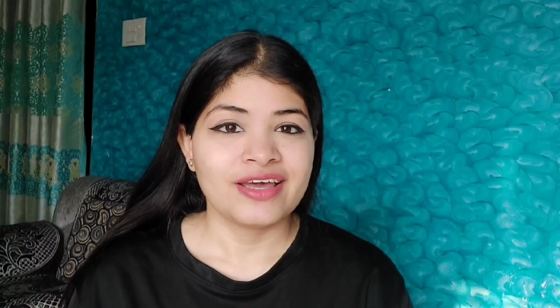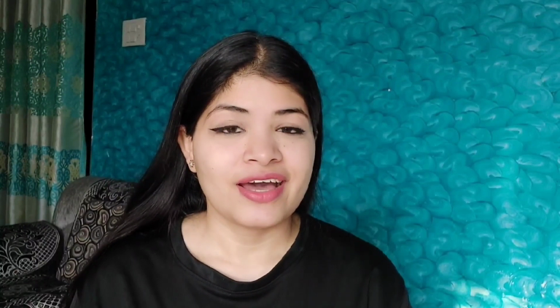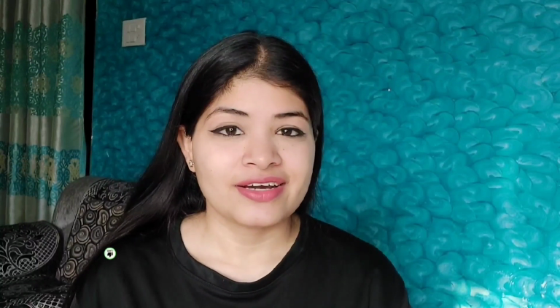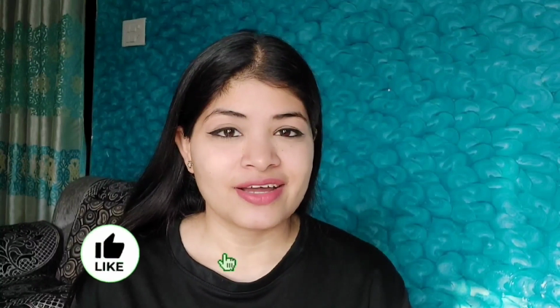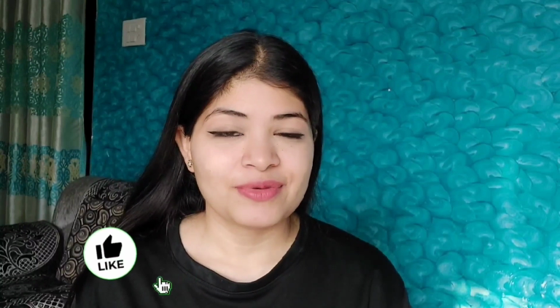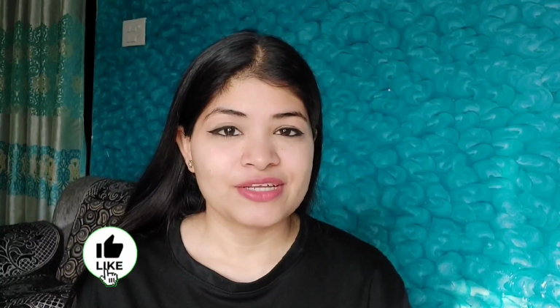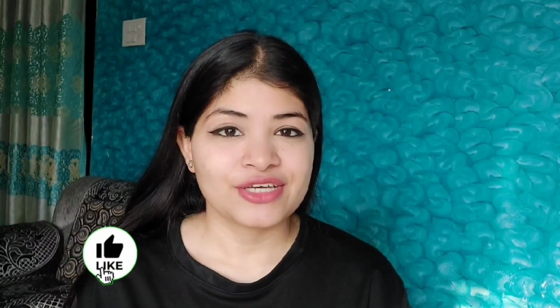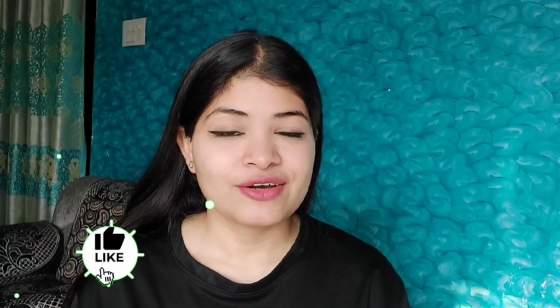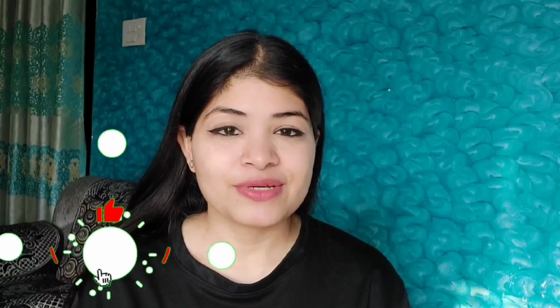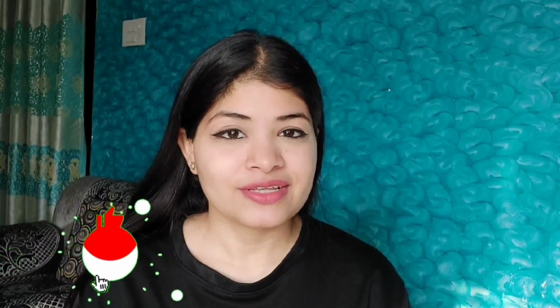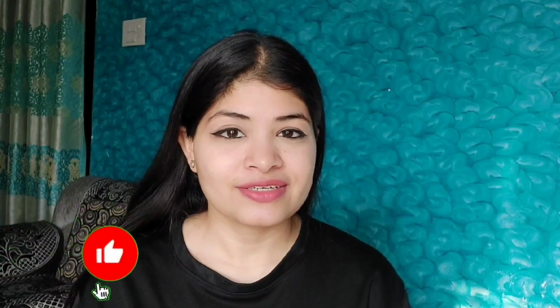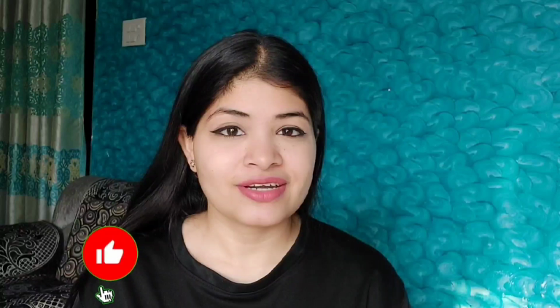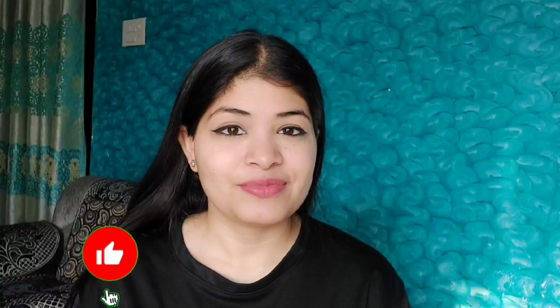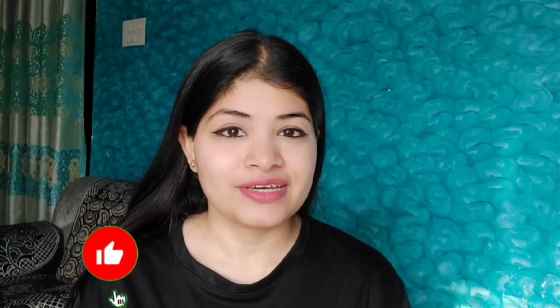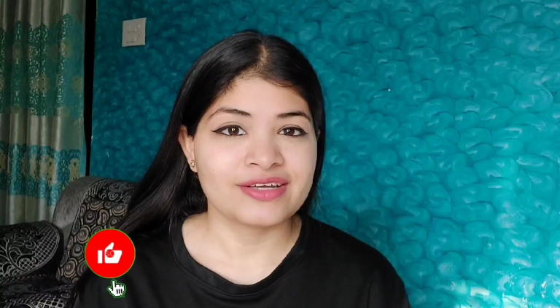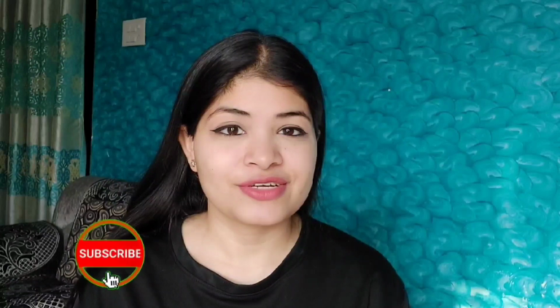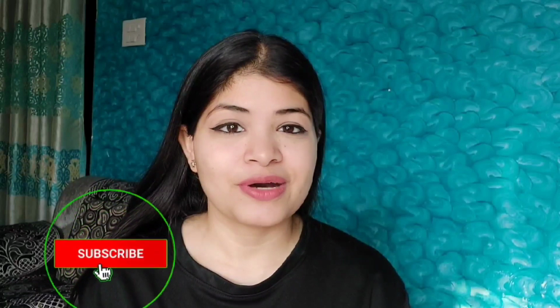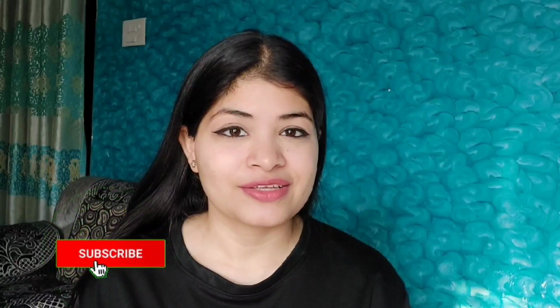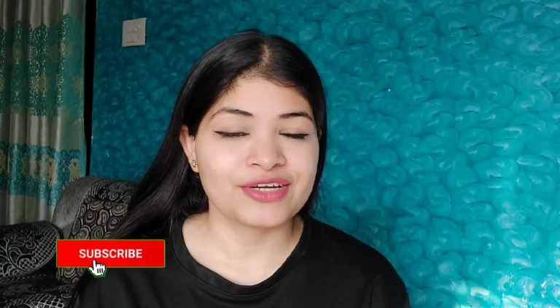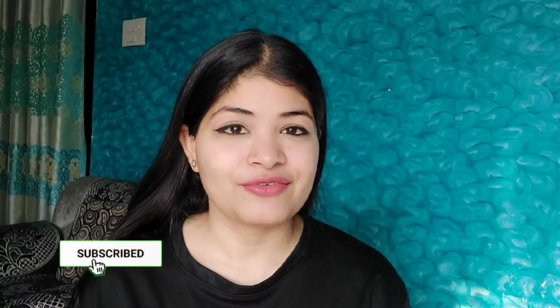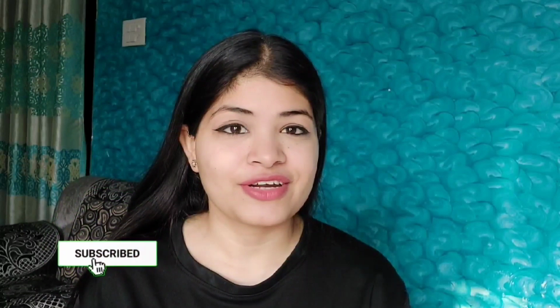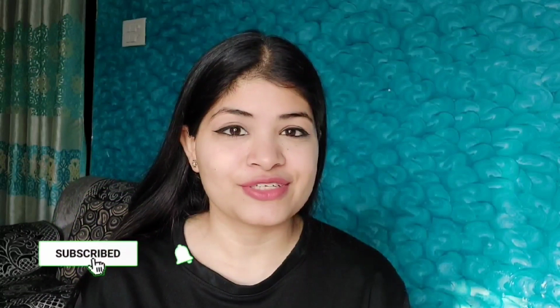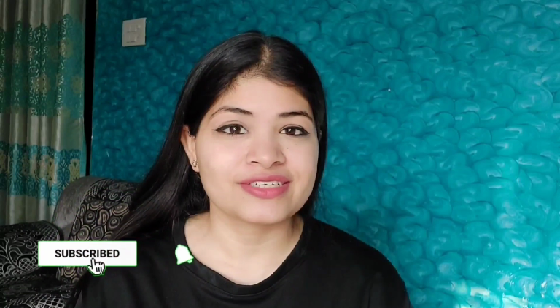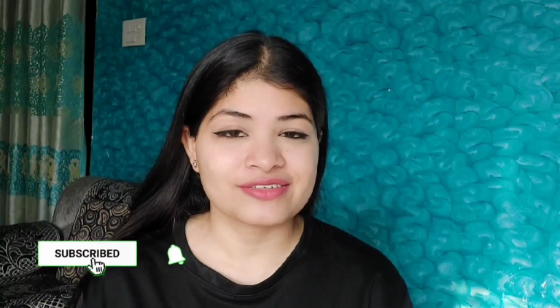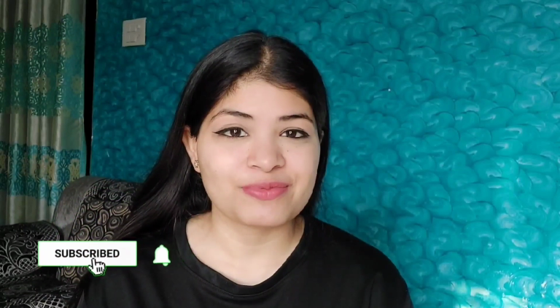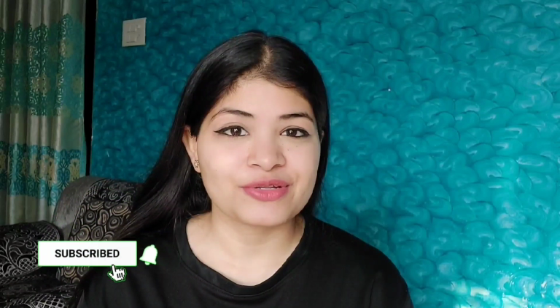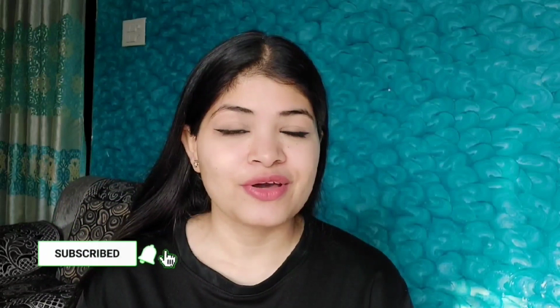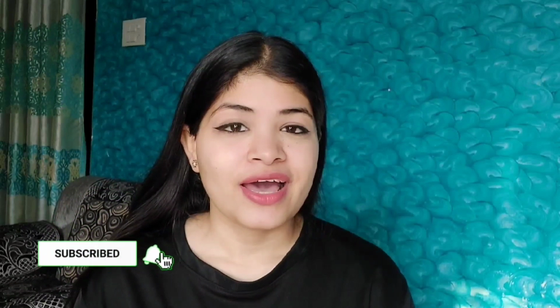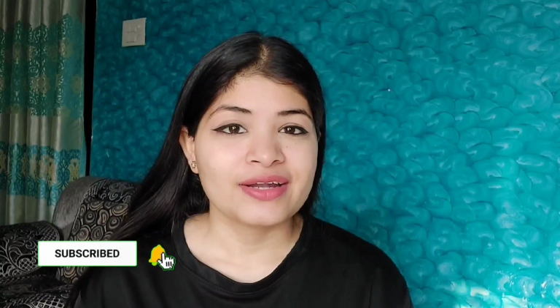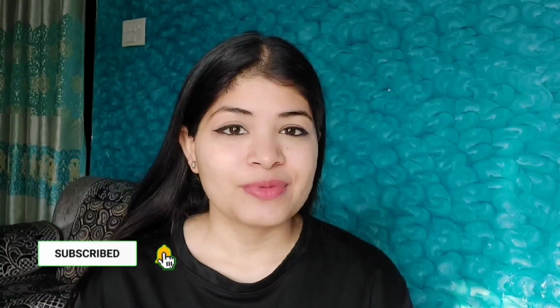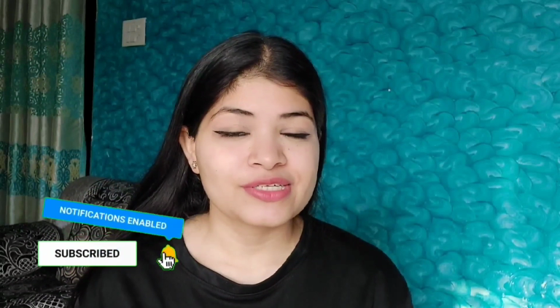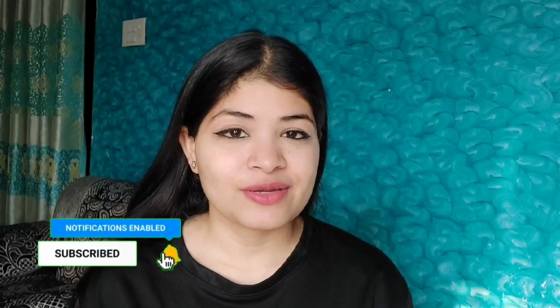If you haven't subscribed to my channel, please subscribe, and you can also follow me on Instagram.